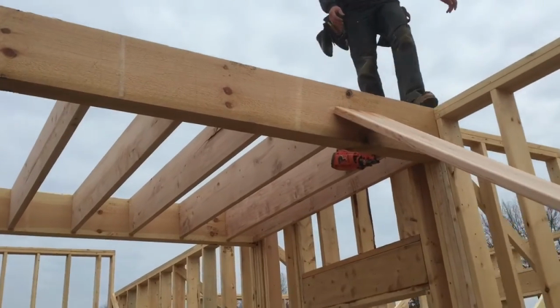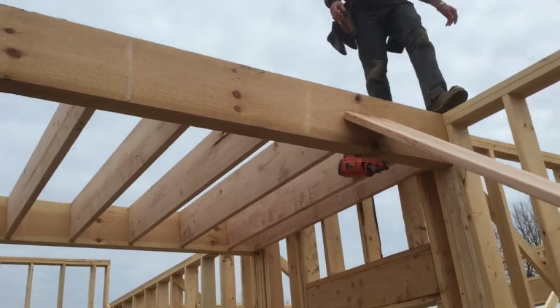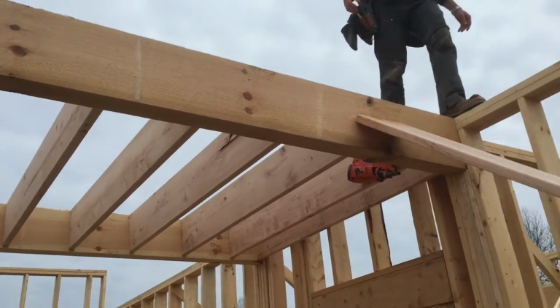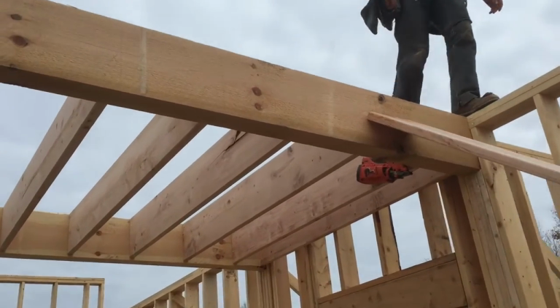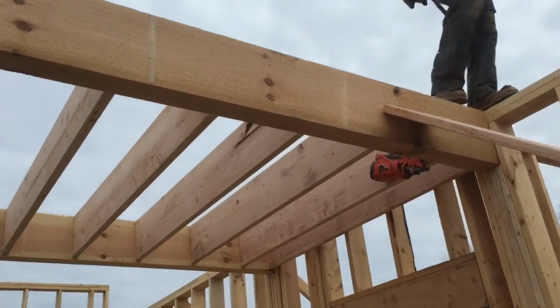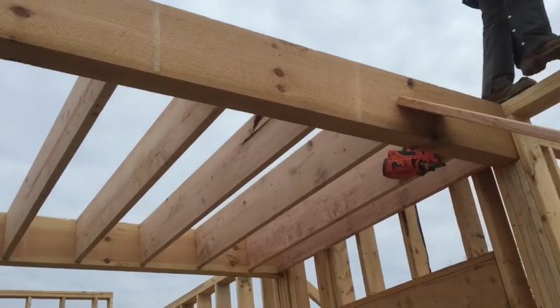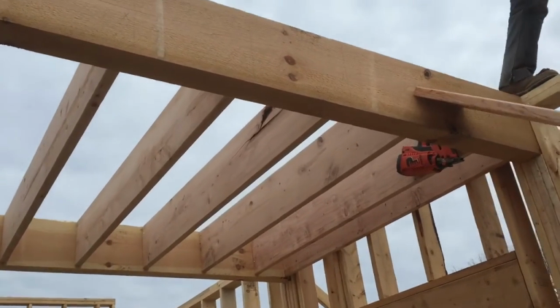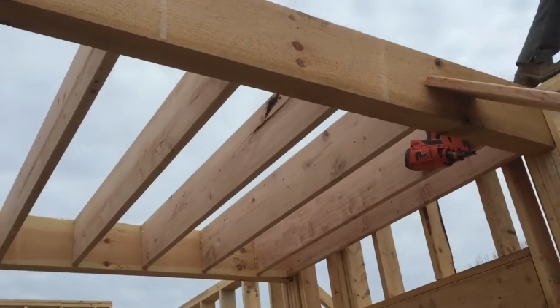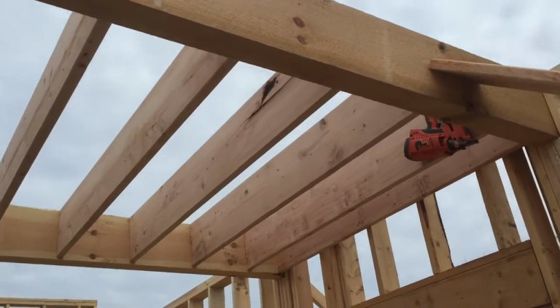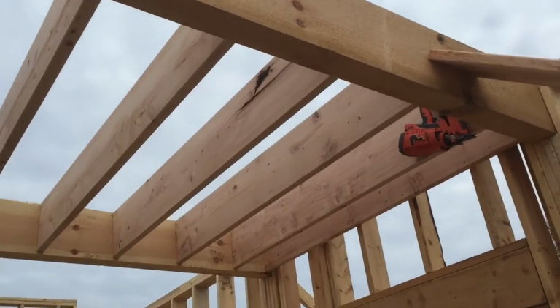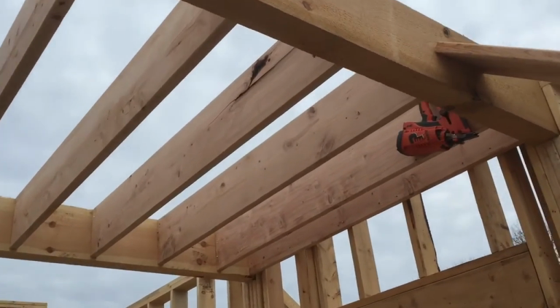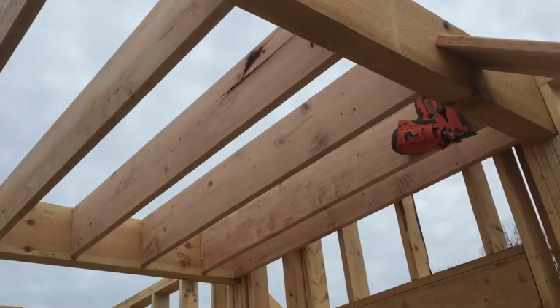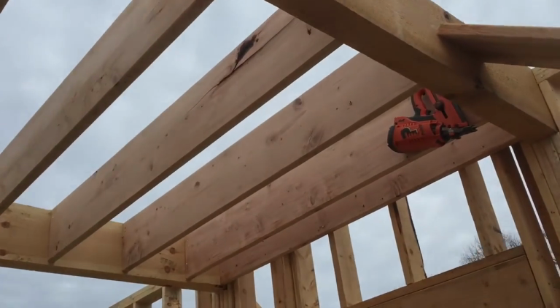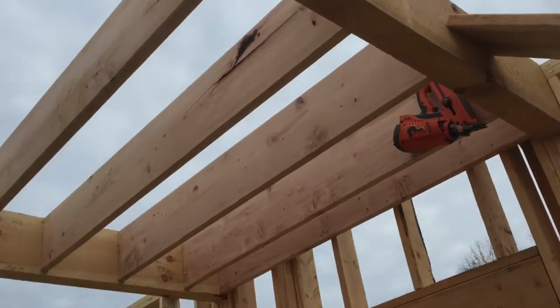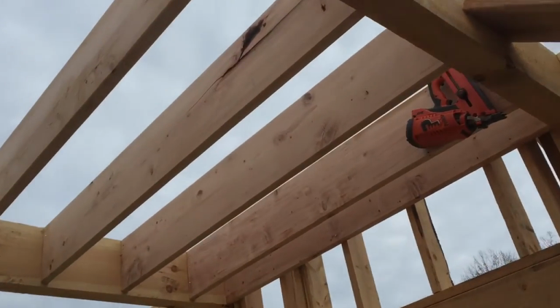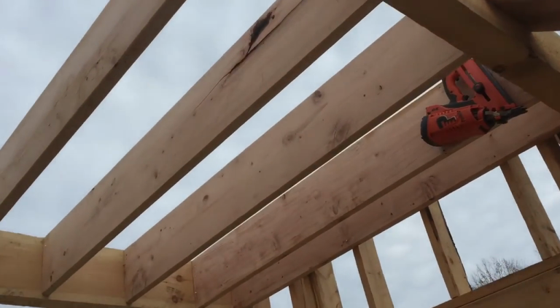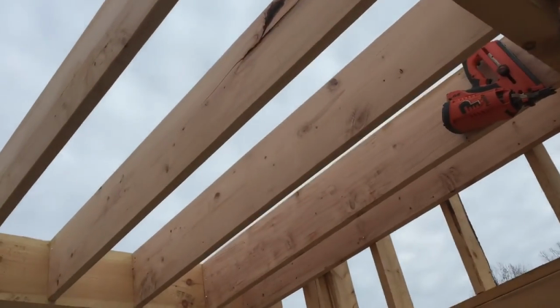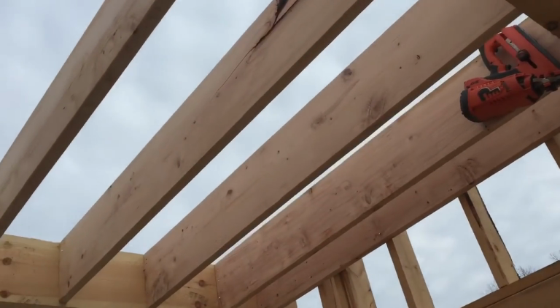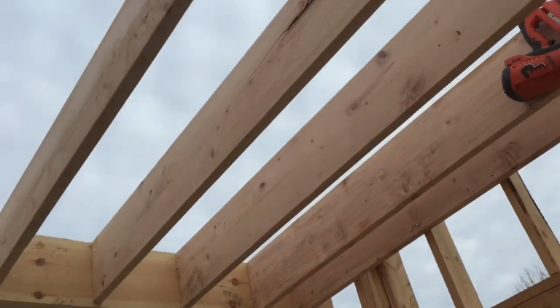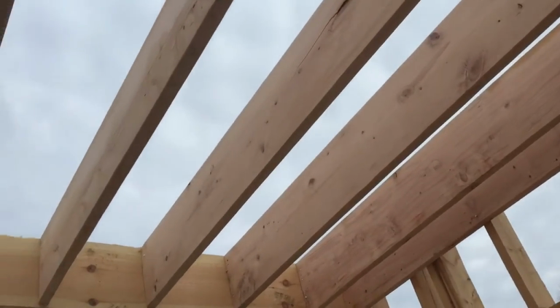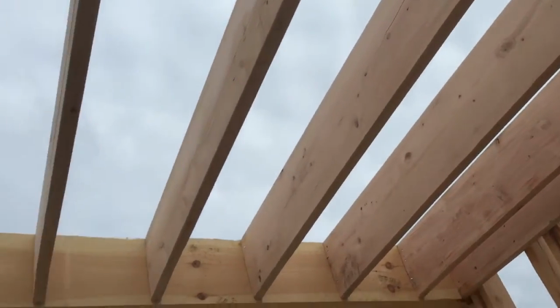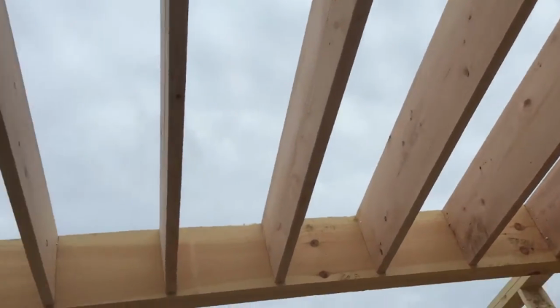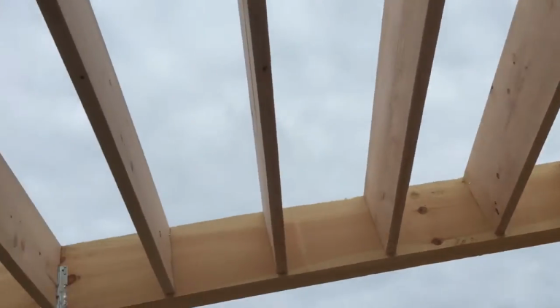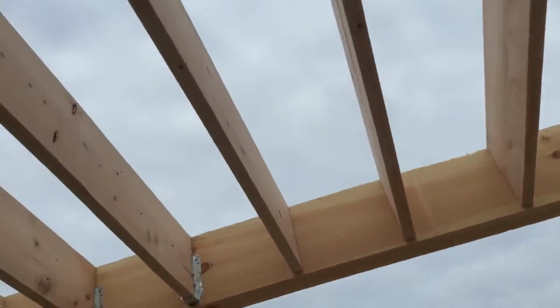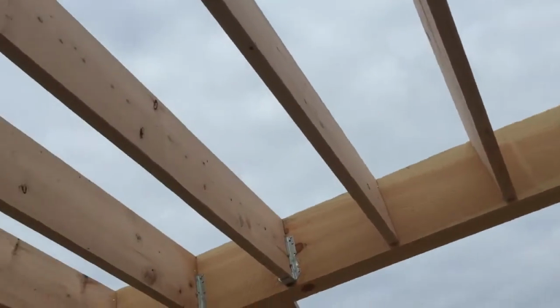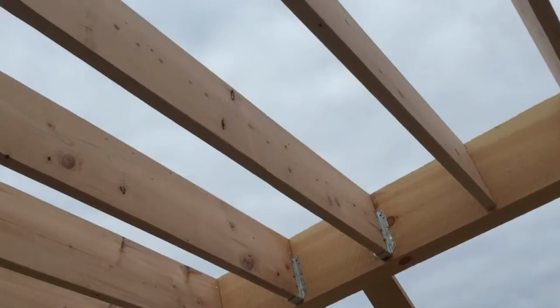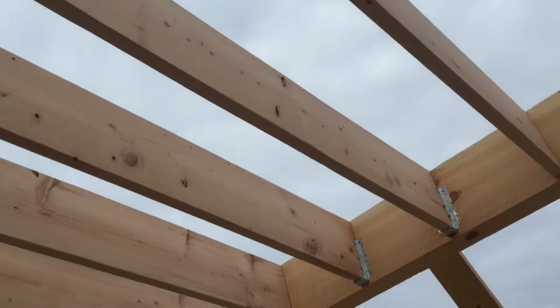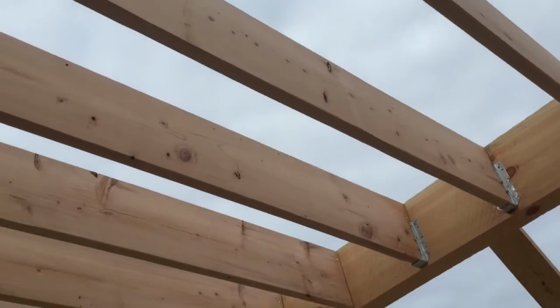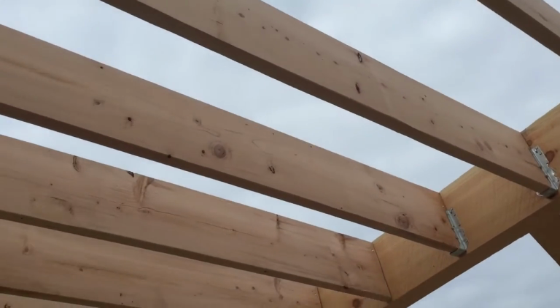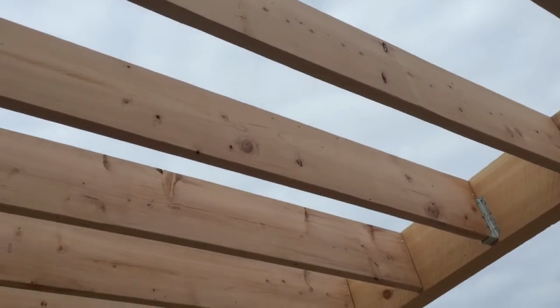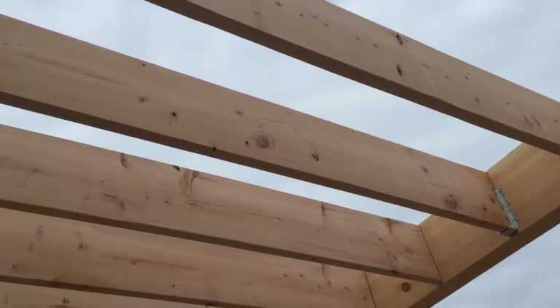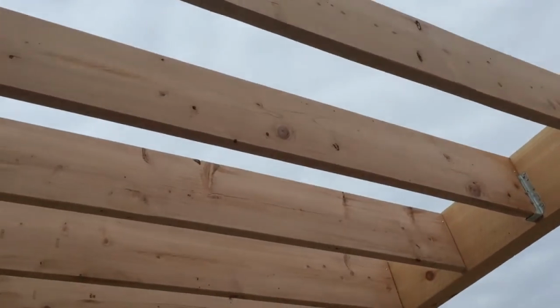These are the joists that go between our beams. These will support the floor of the second story.